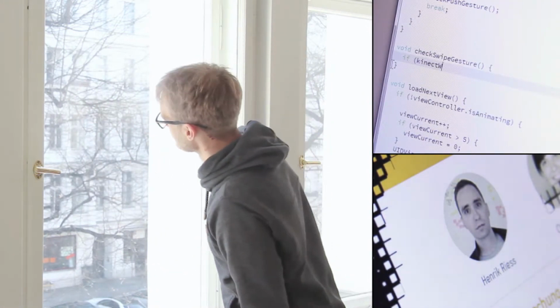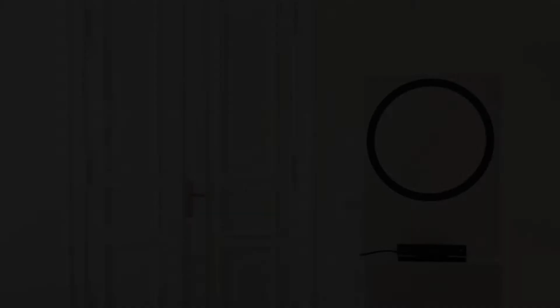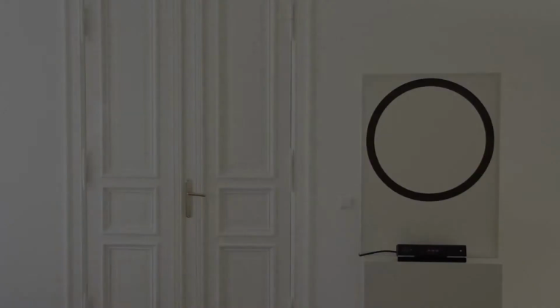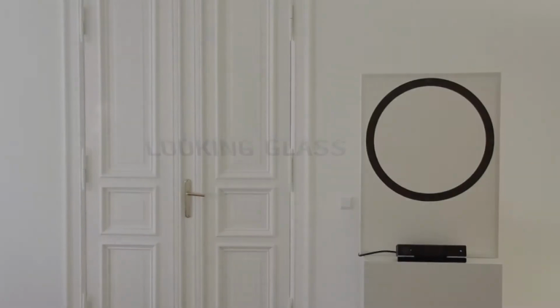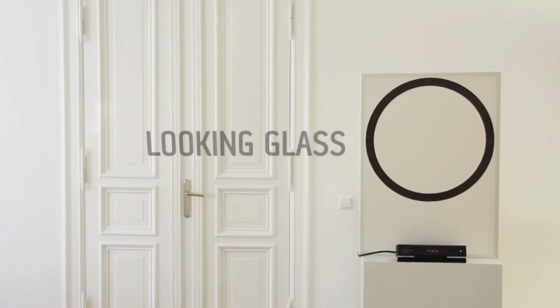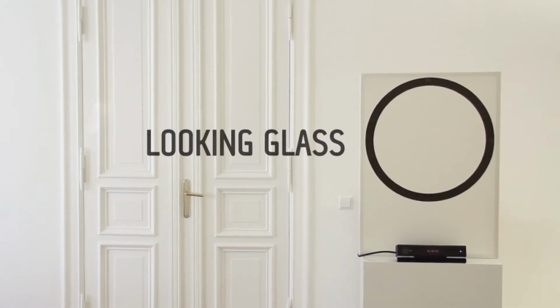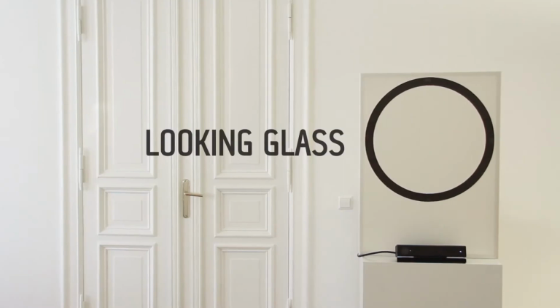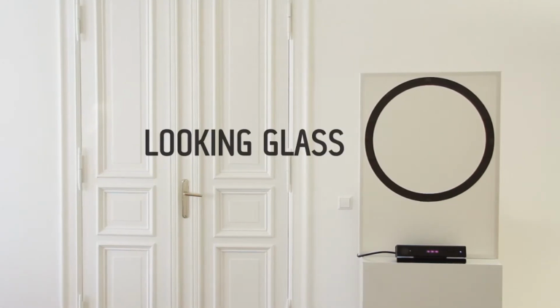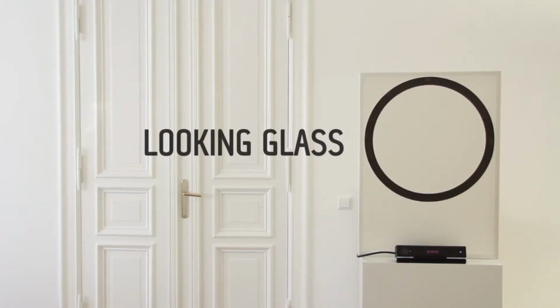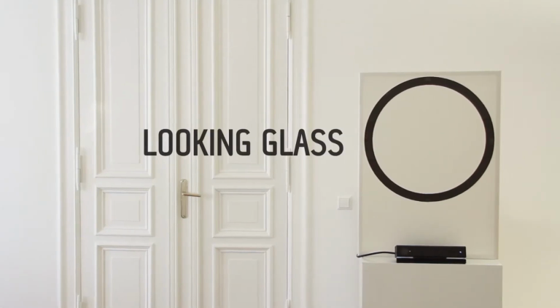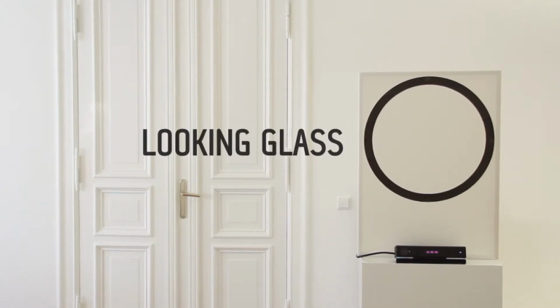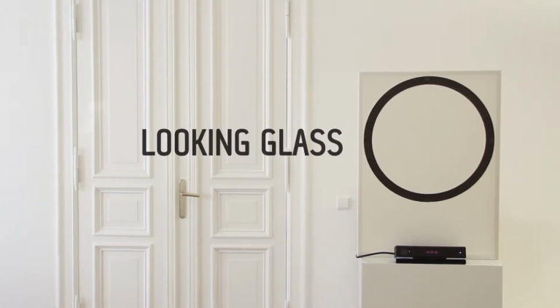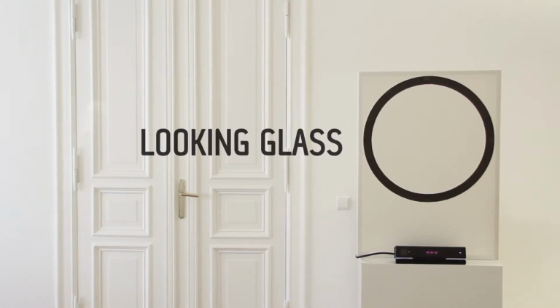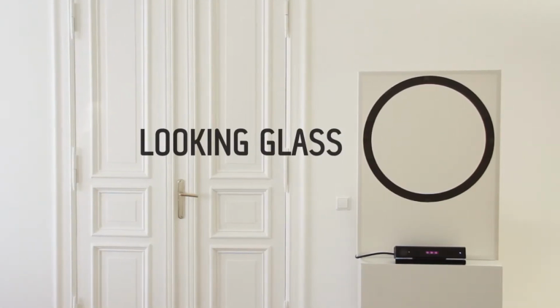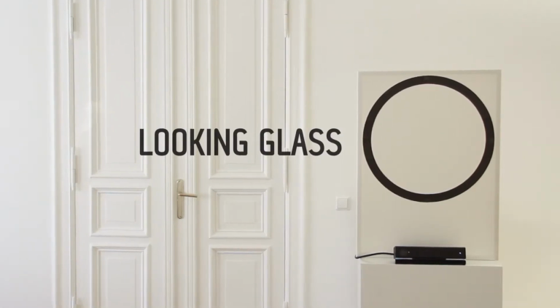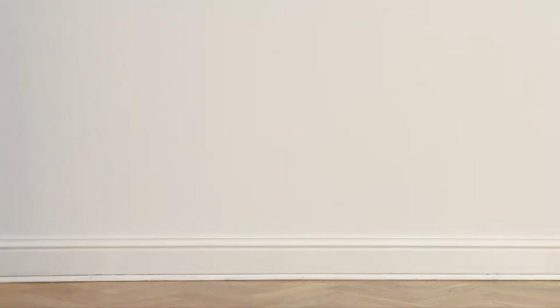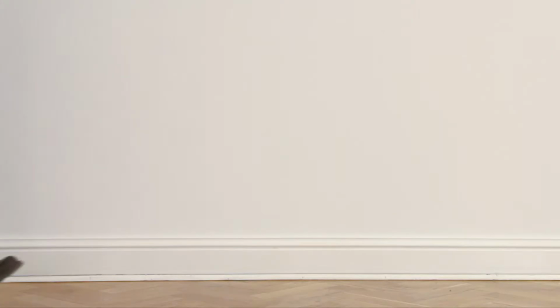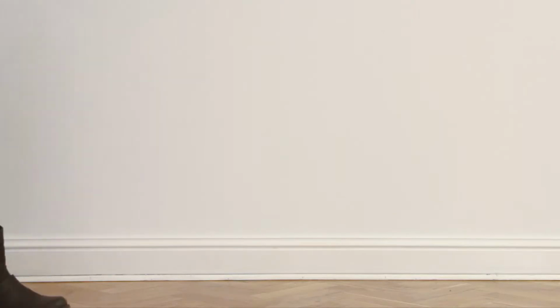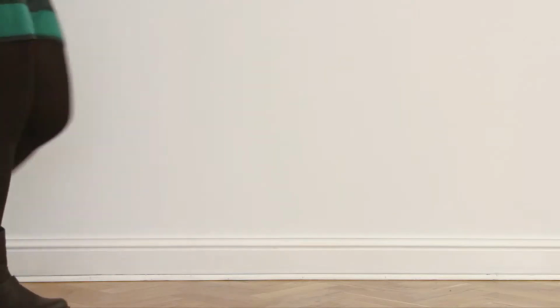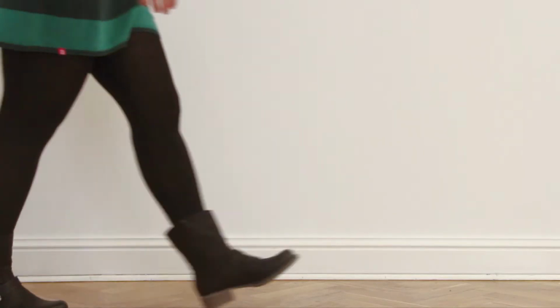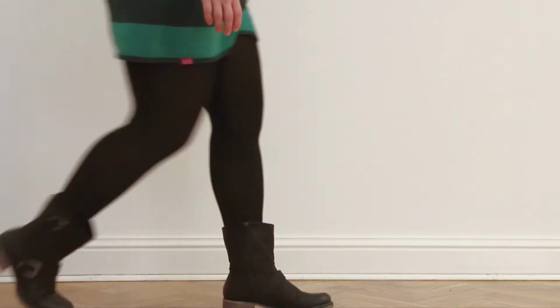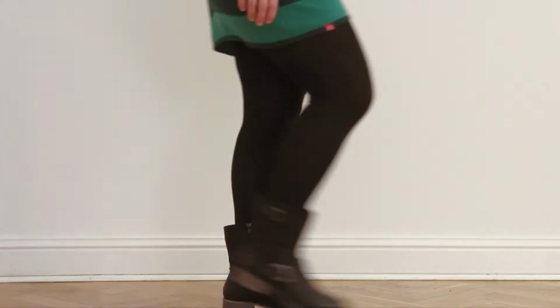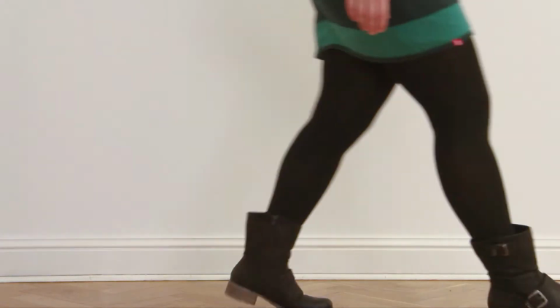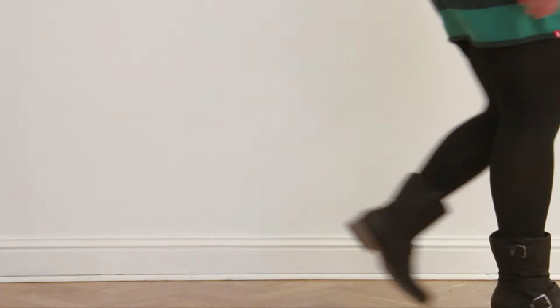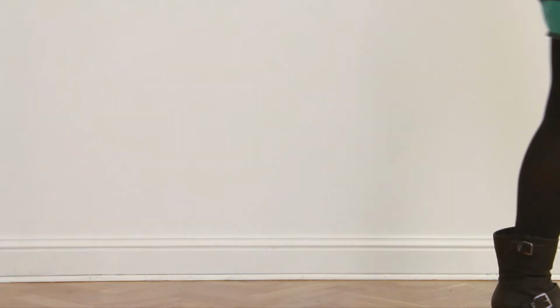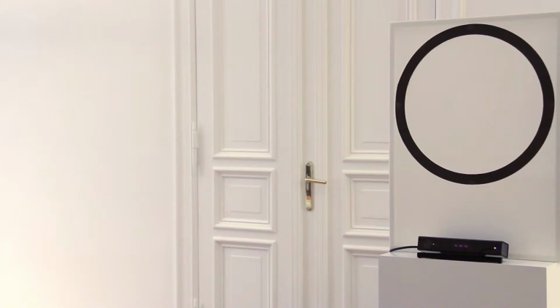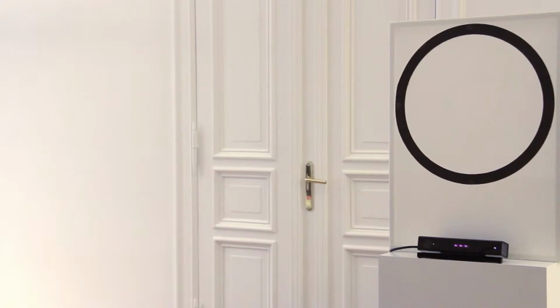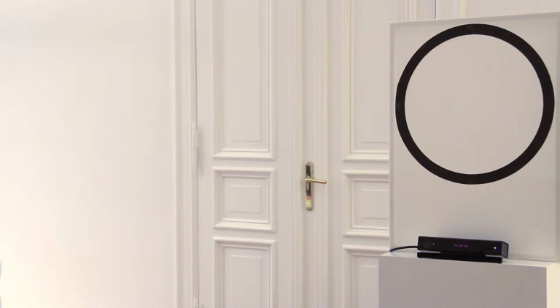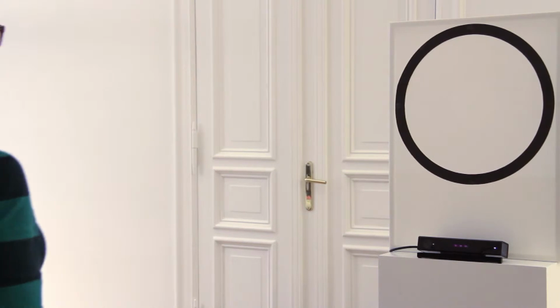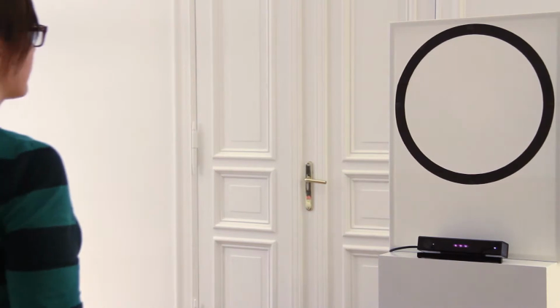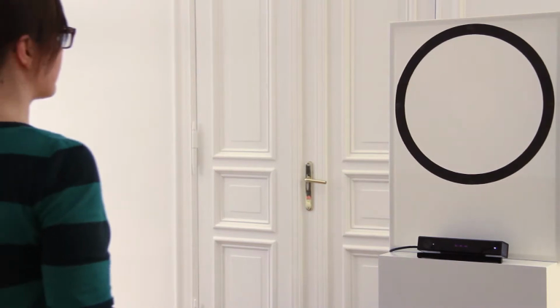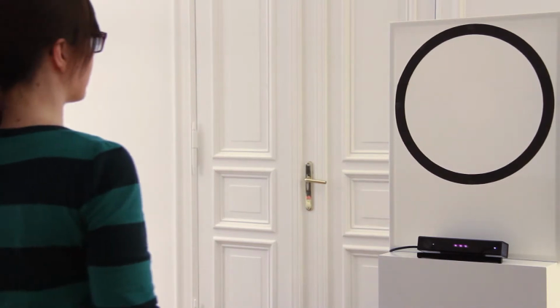So we built the Looking Glass. It is a Kinect-based prototype for room reservation.